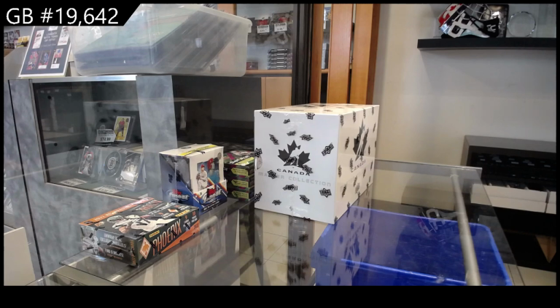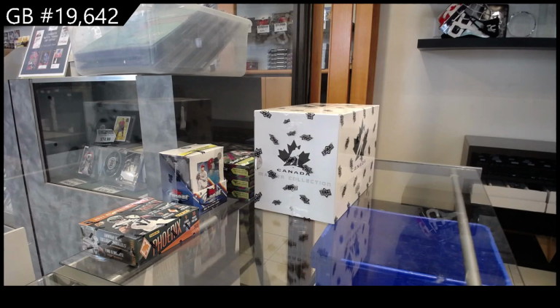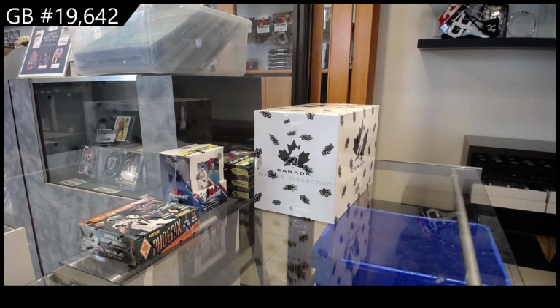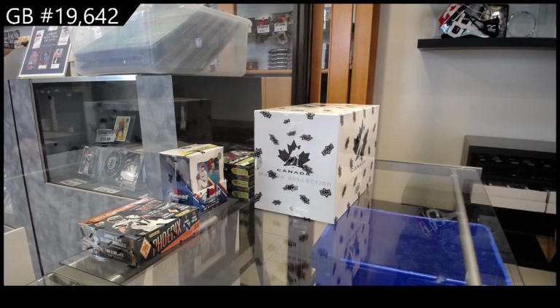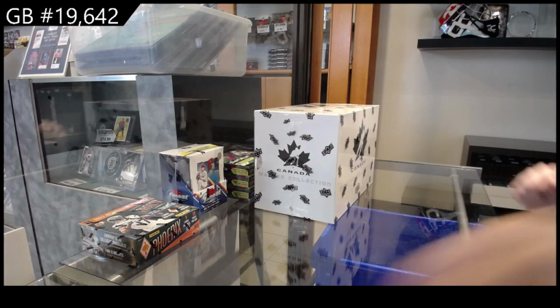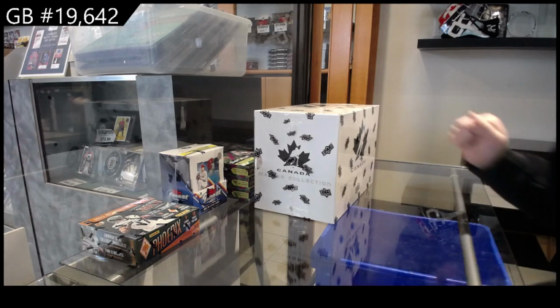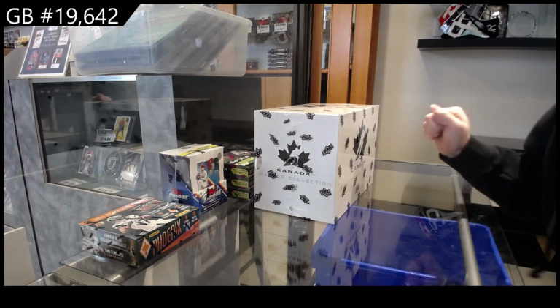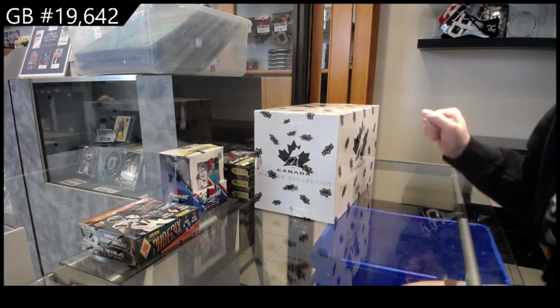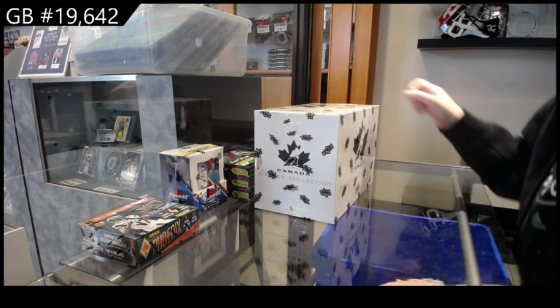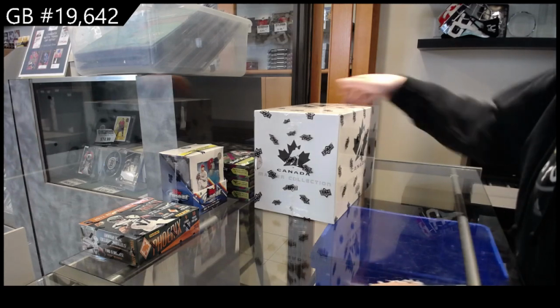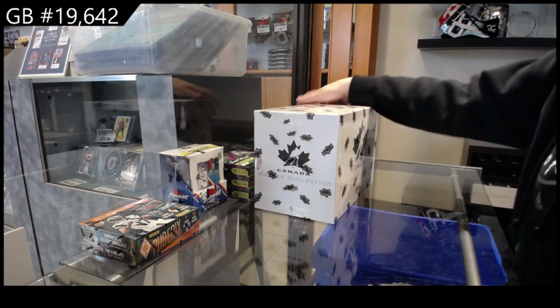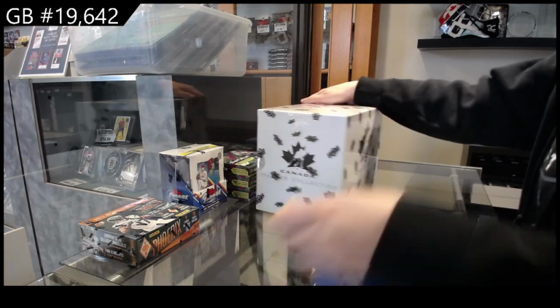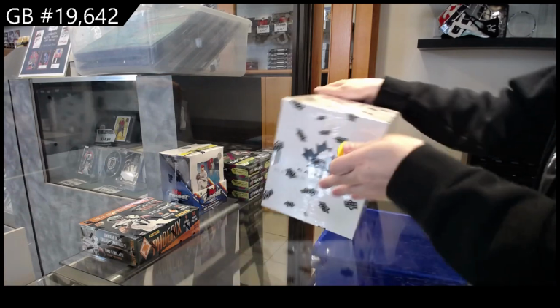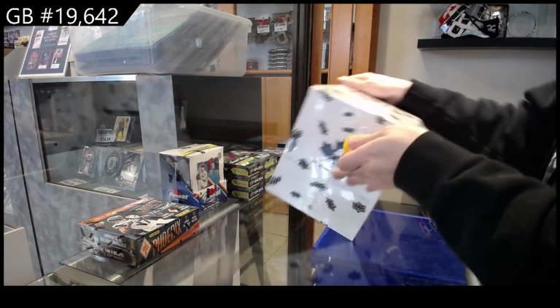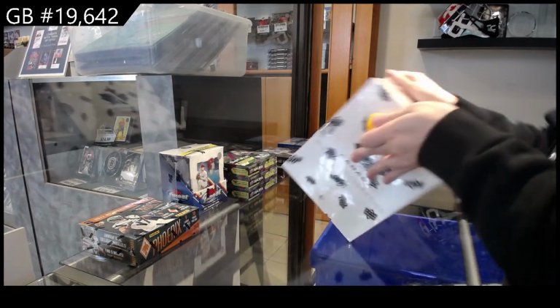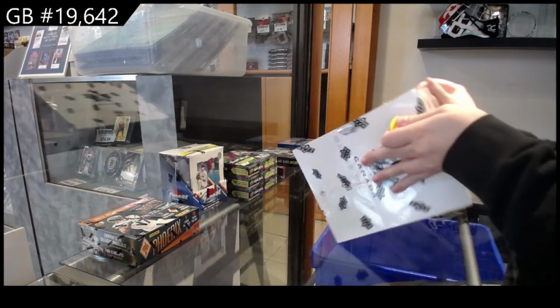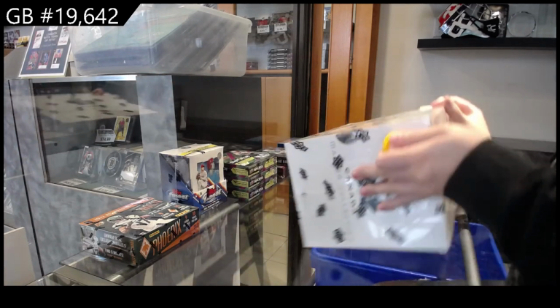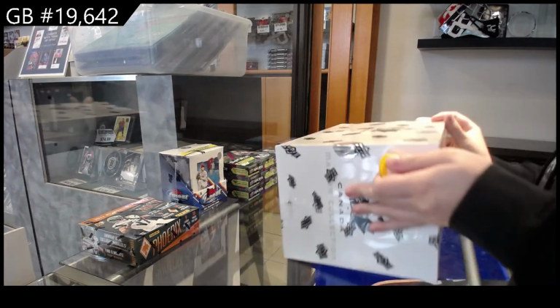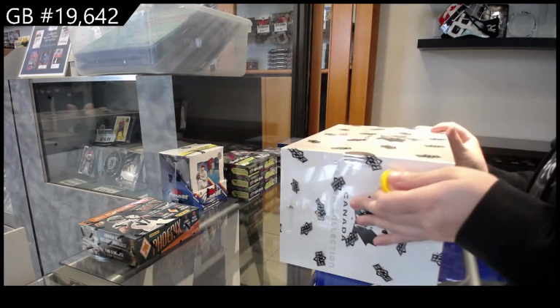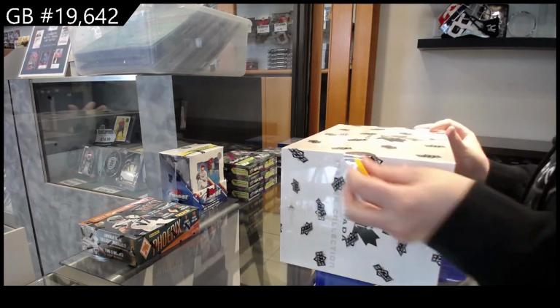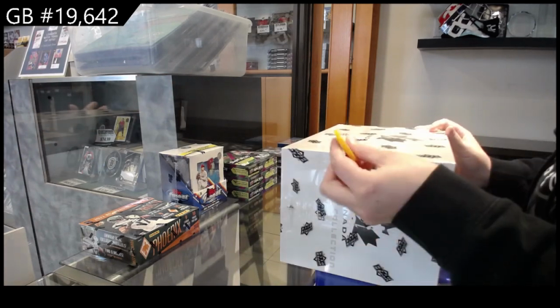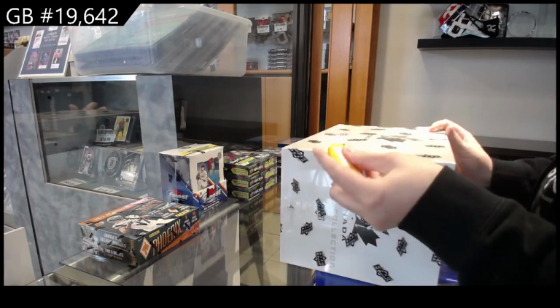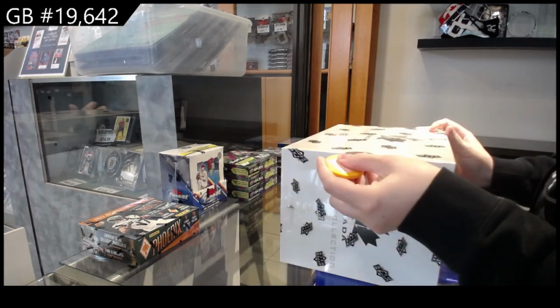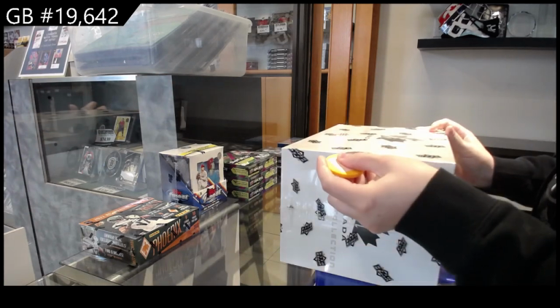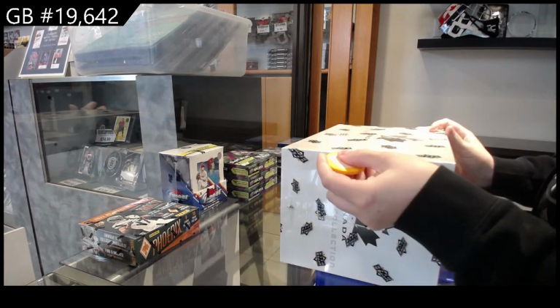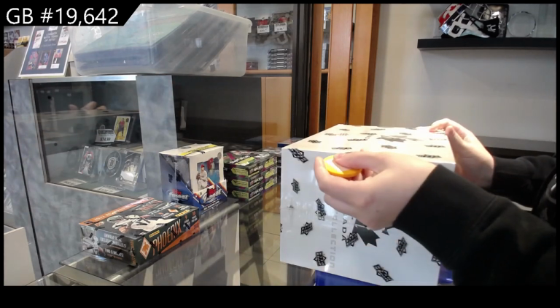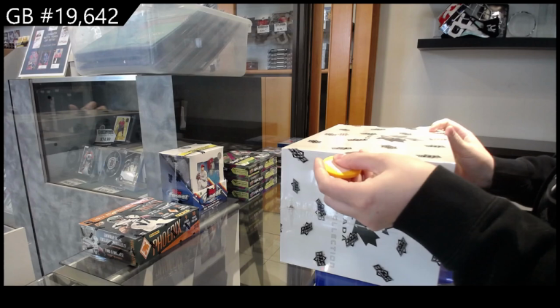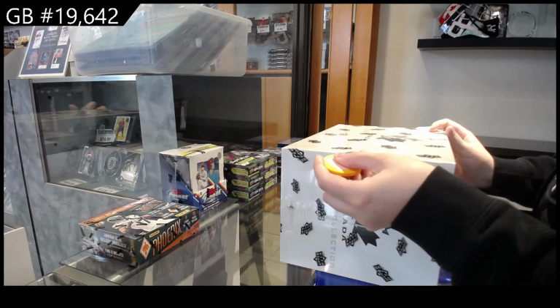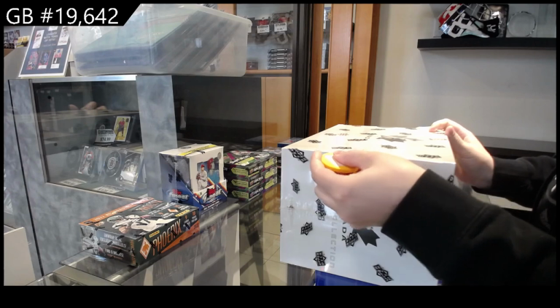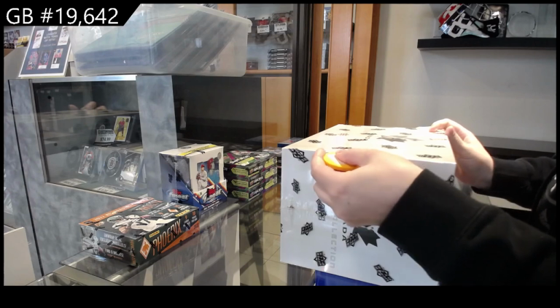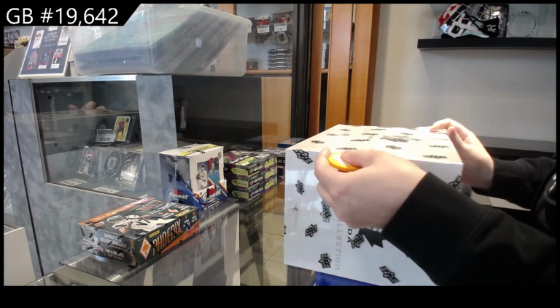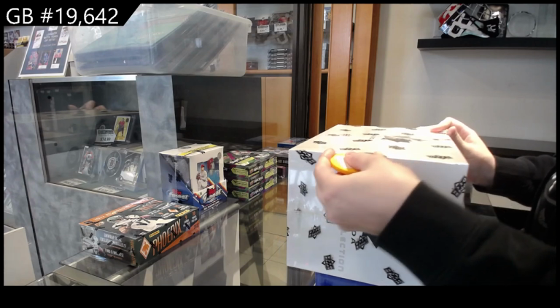For break 19, 642, we have the Team Canada Master Collection box break.